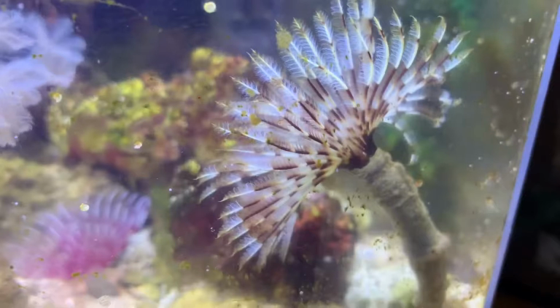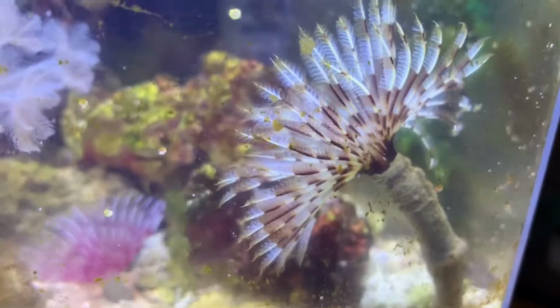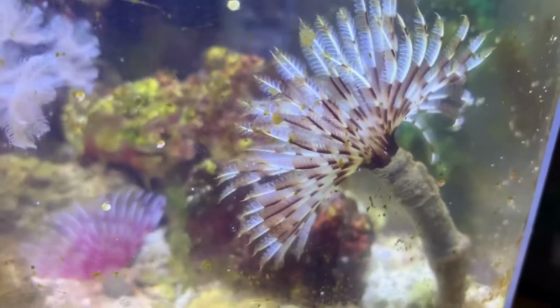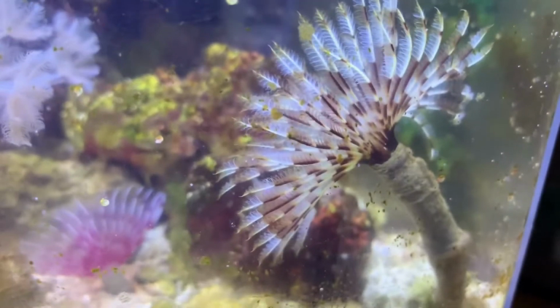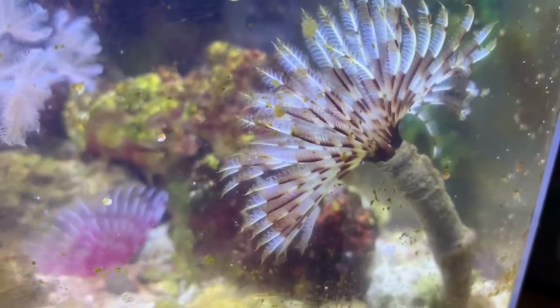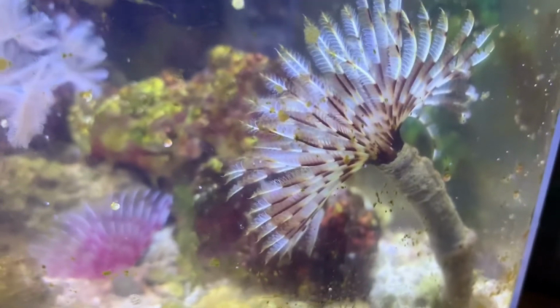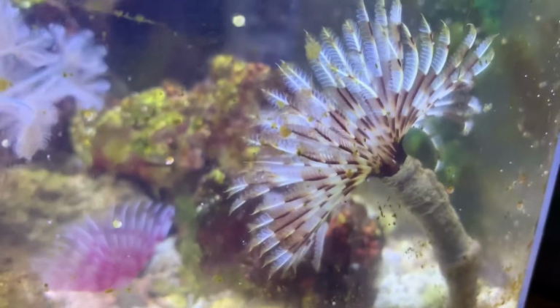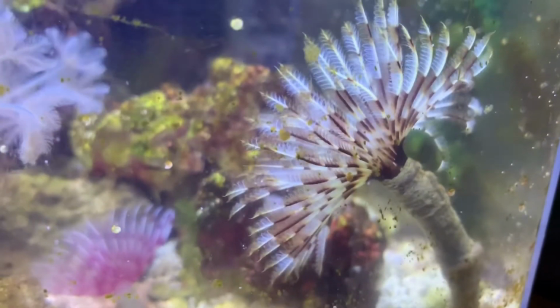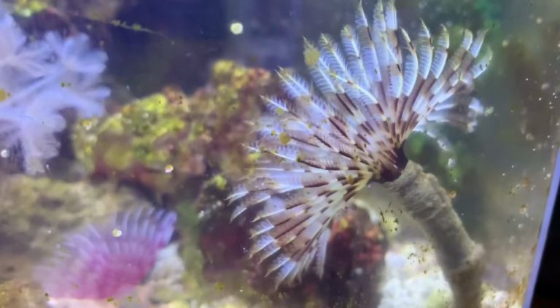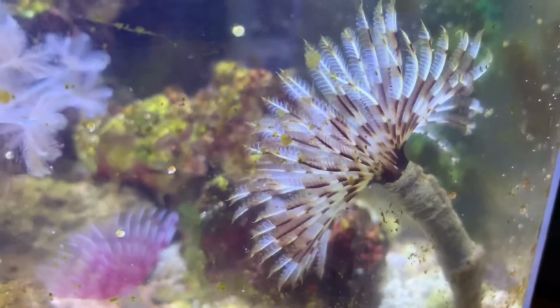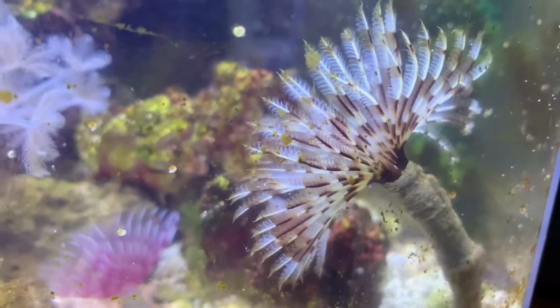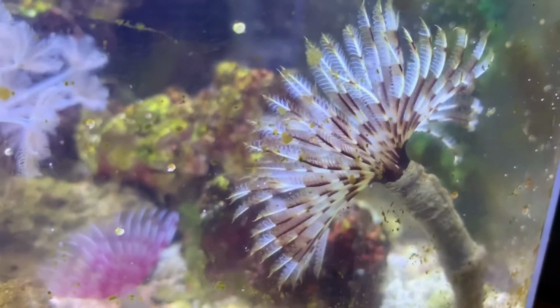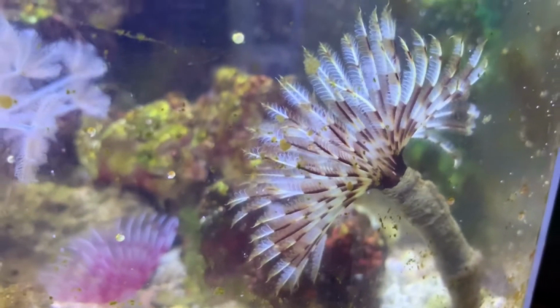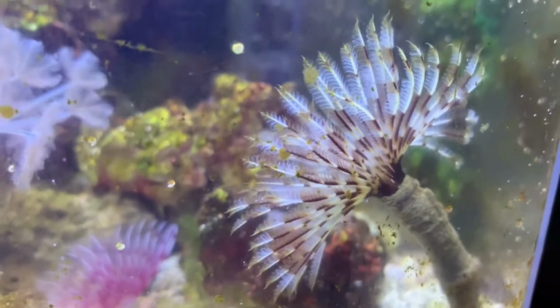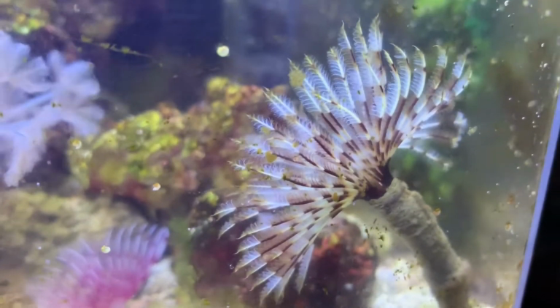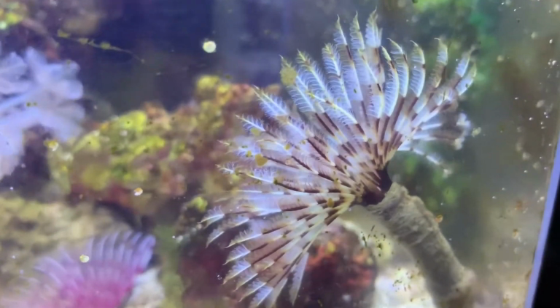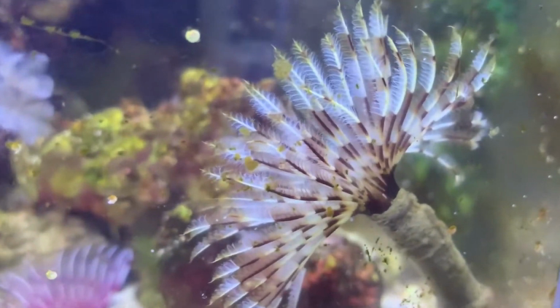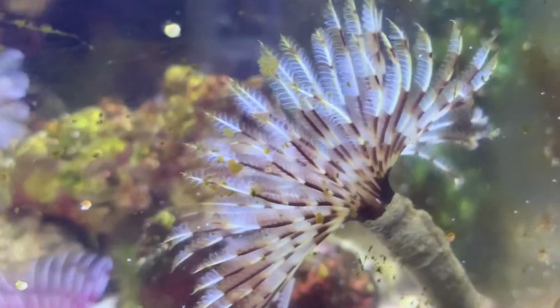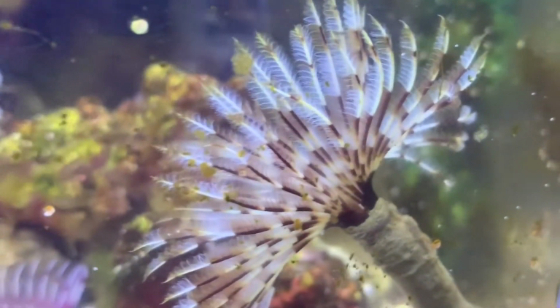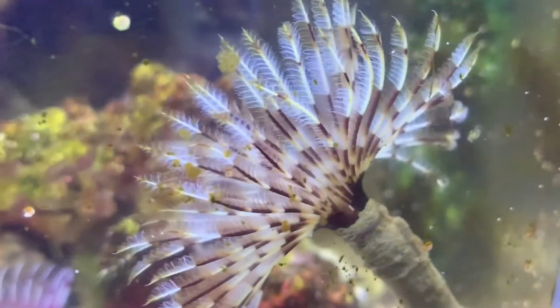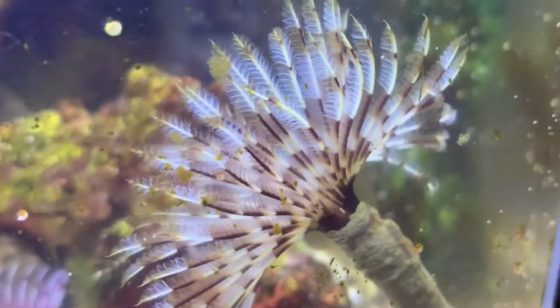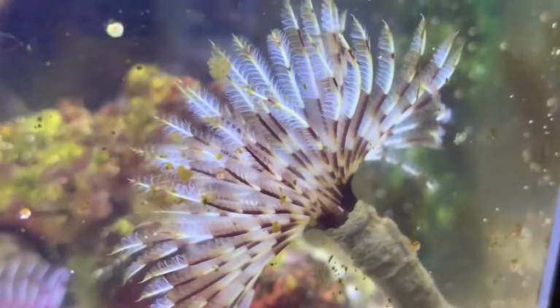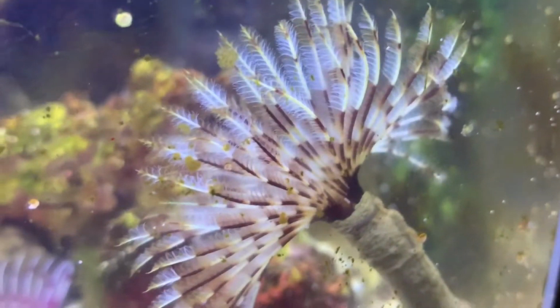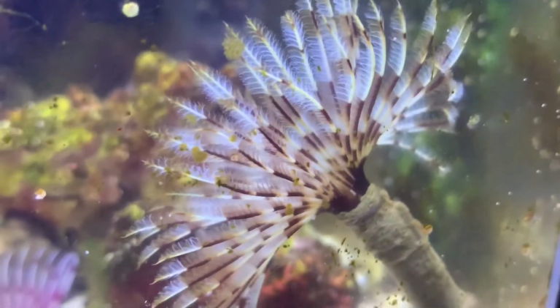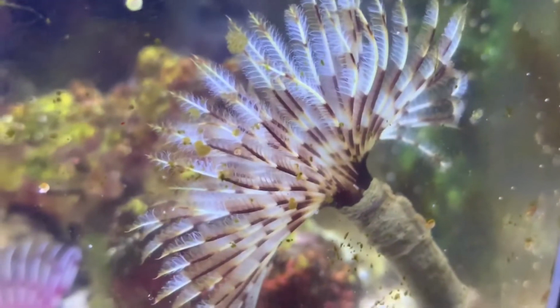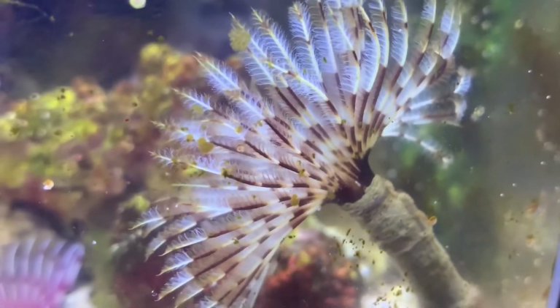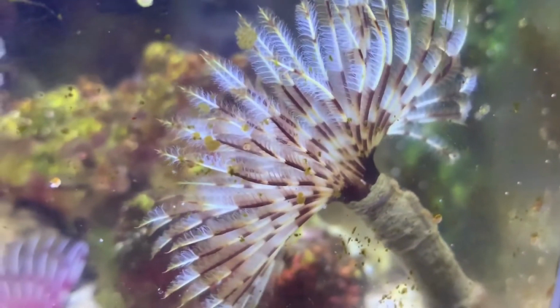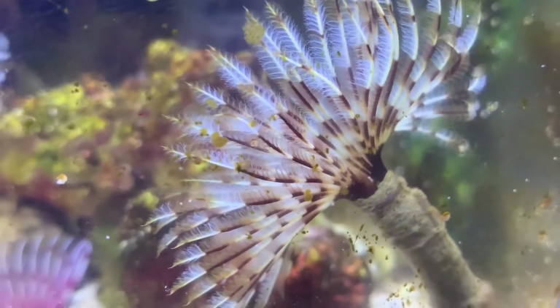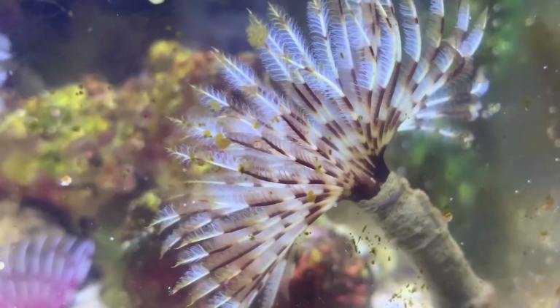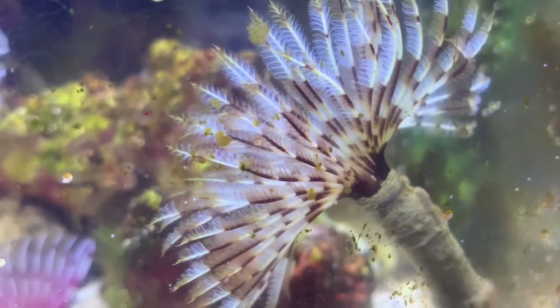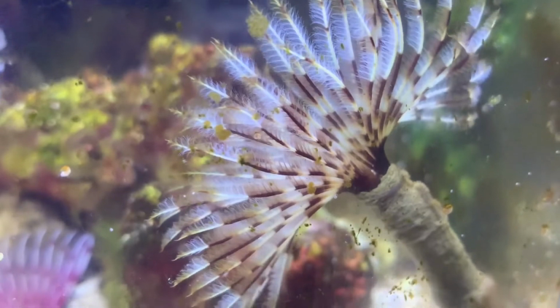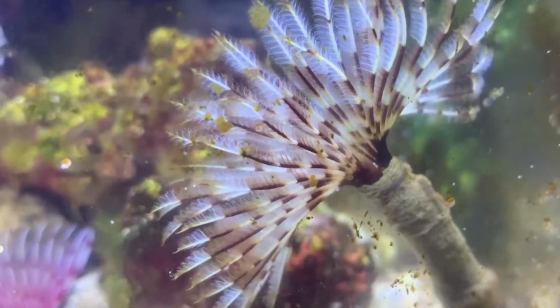Hey animal enthusiasts and pet hobbyists, it's Joel here again and this is my new Feather Duster.